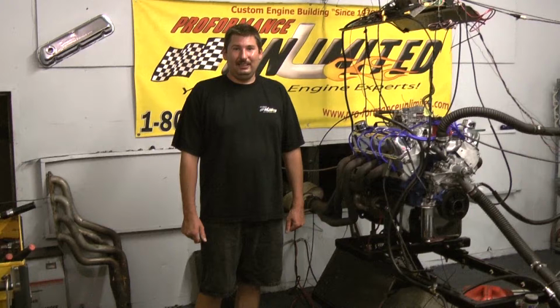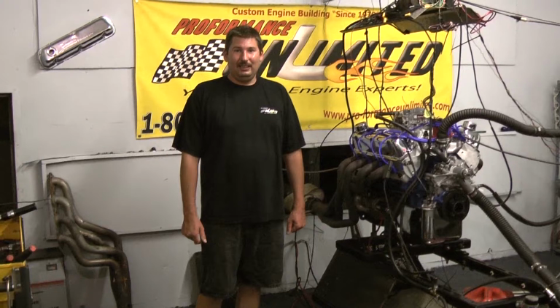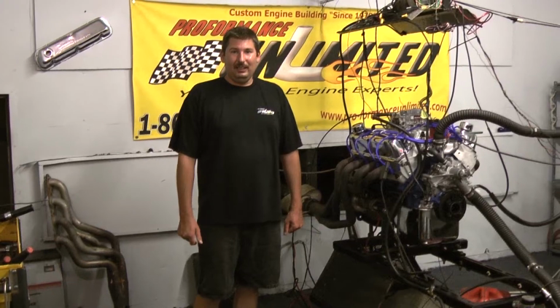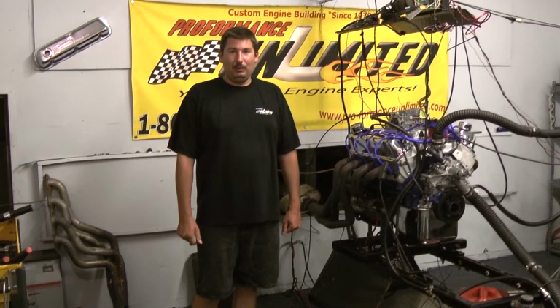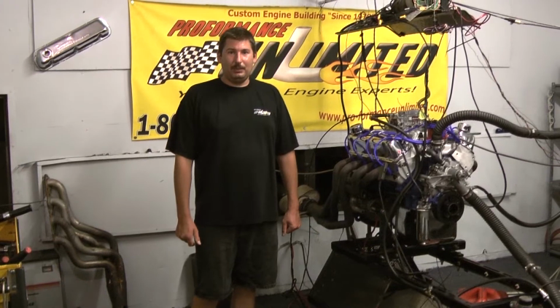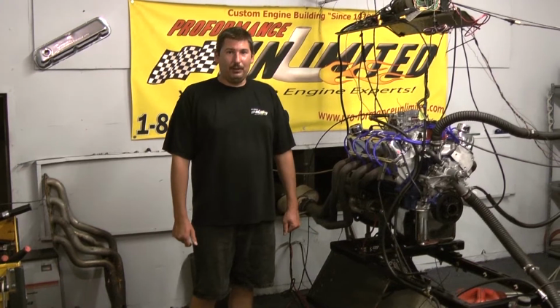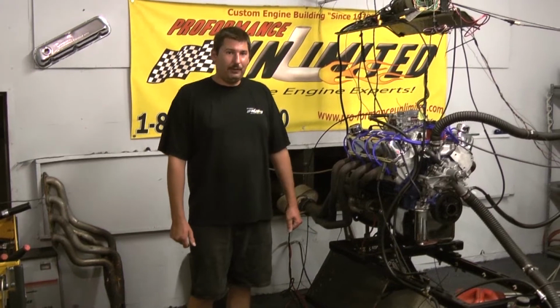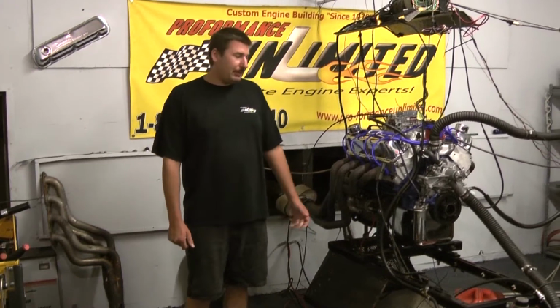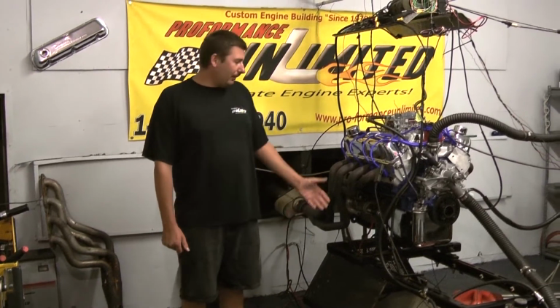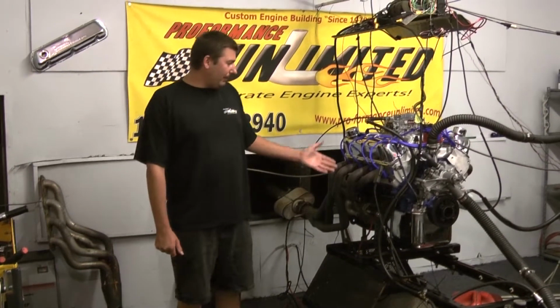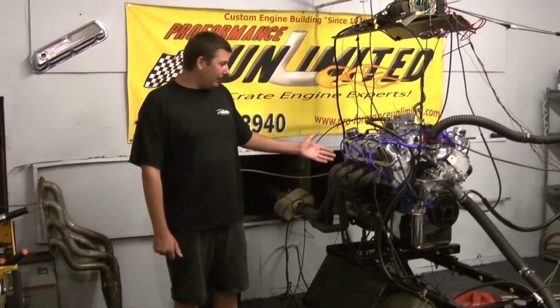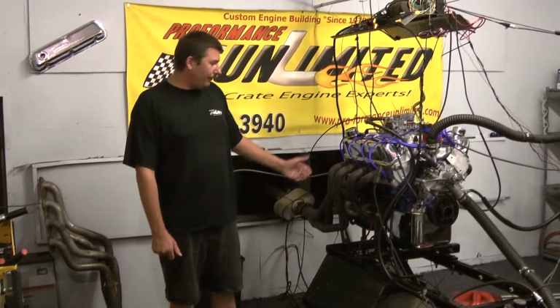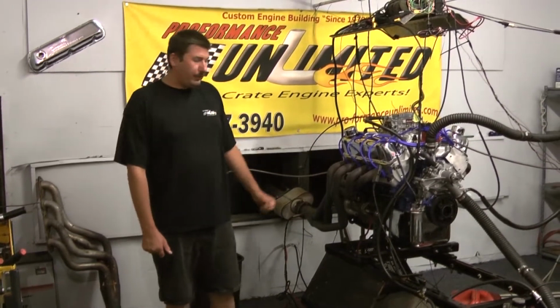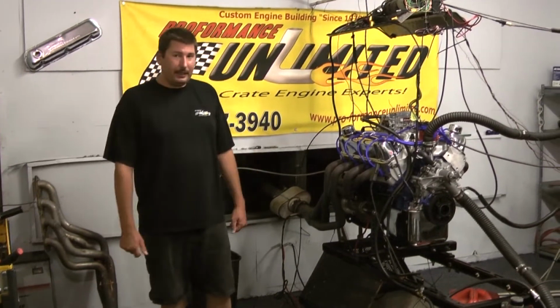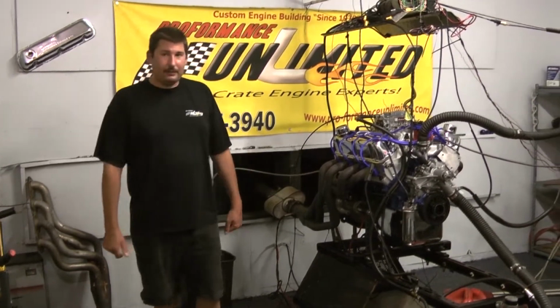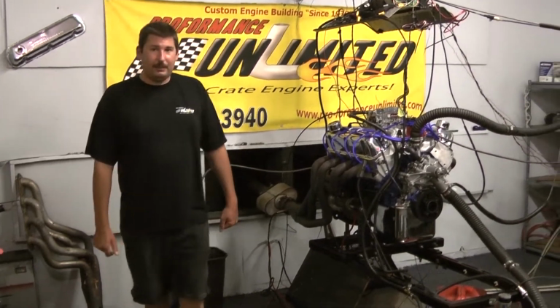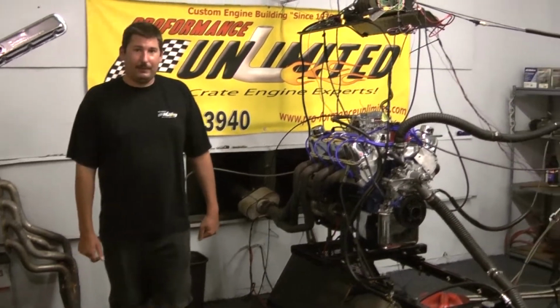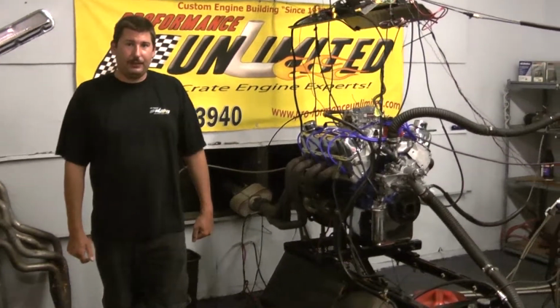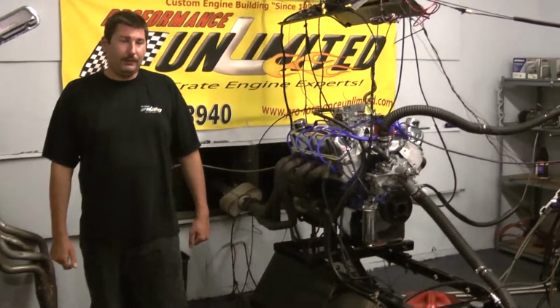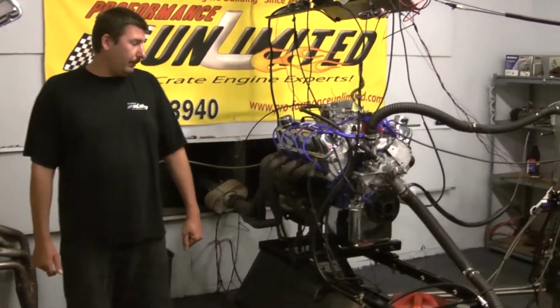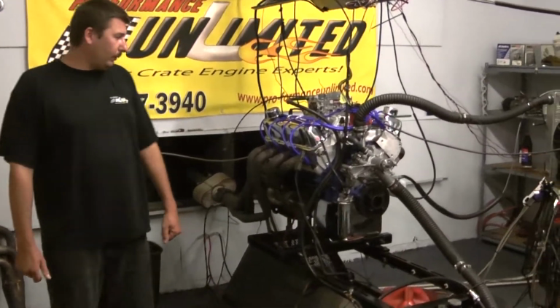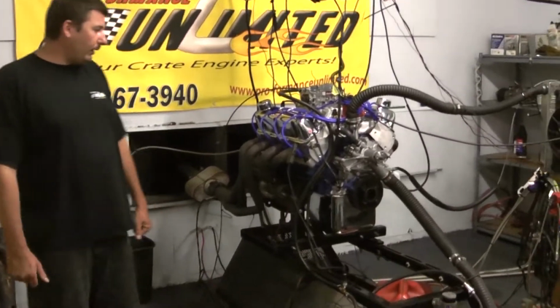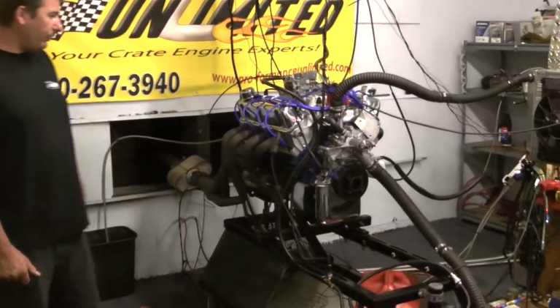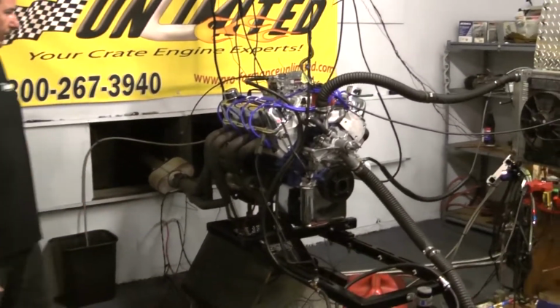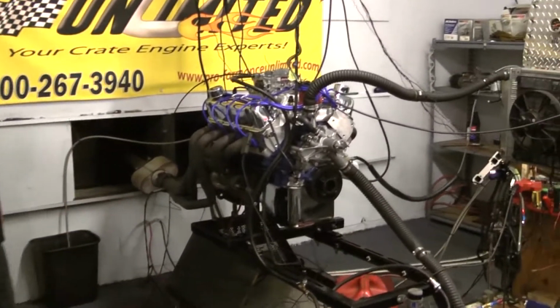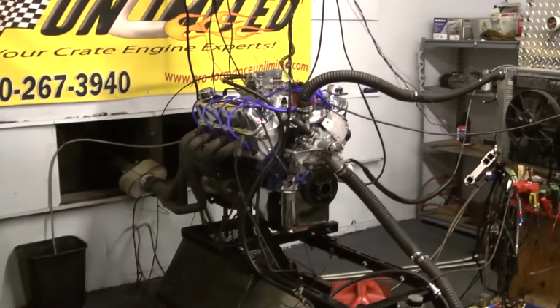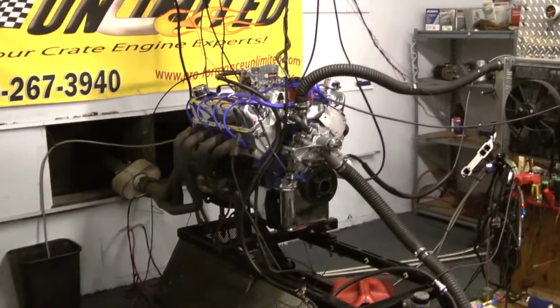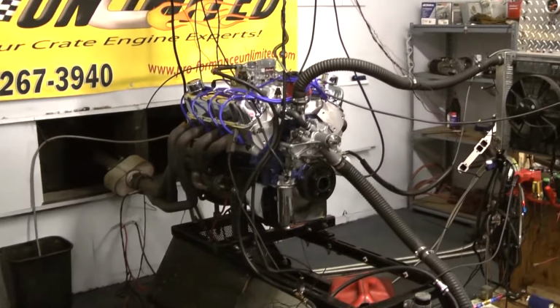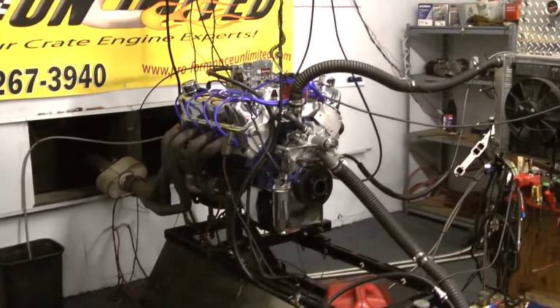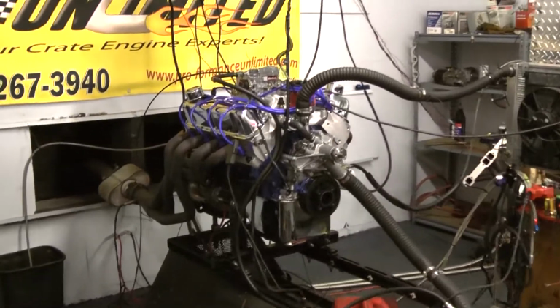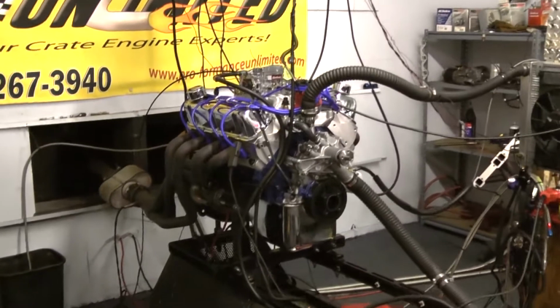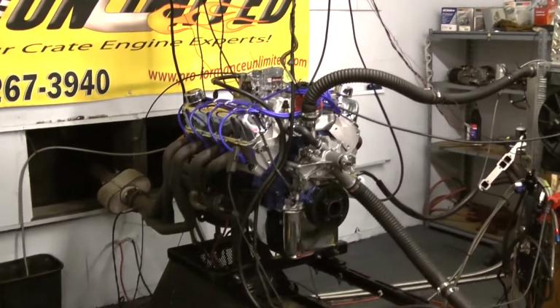Hi, welcome to Proformance Unlimited. Today, we're in a Dynastane with our 351 Windsor, 350 horsepower engine combination.